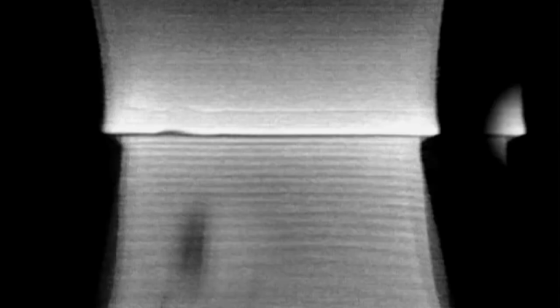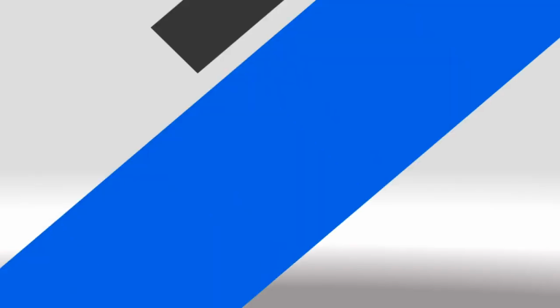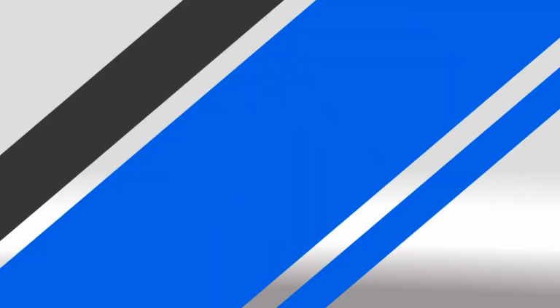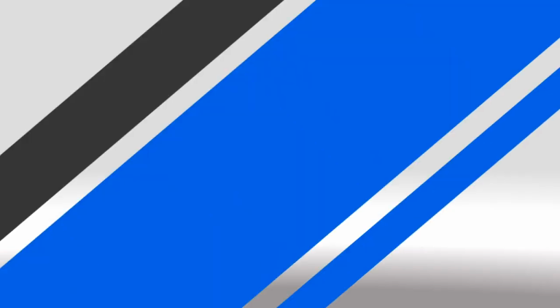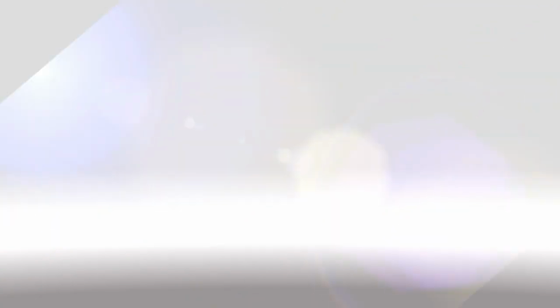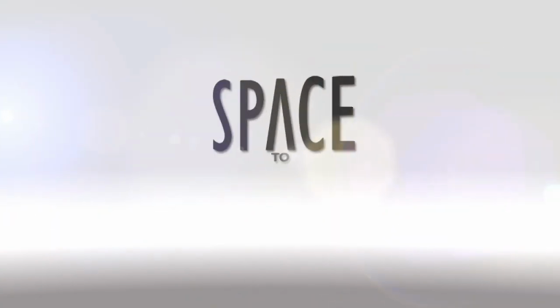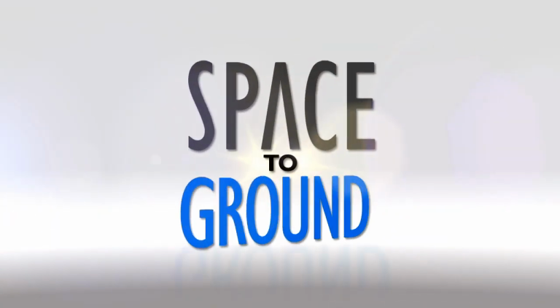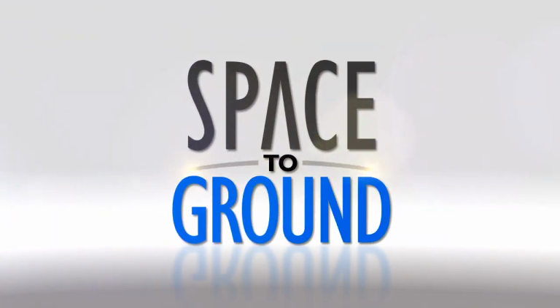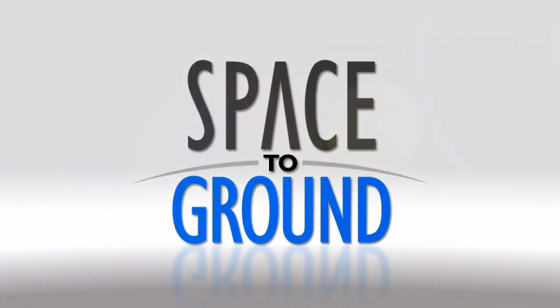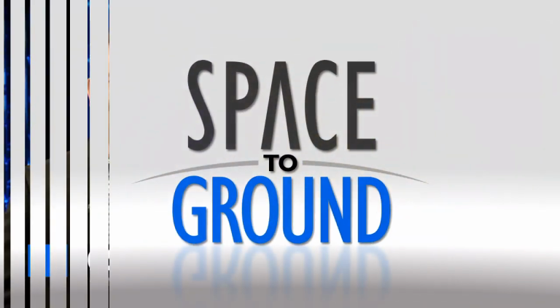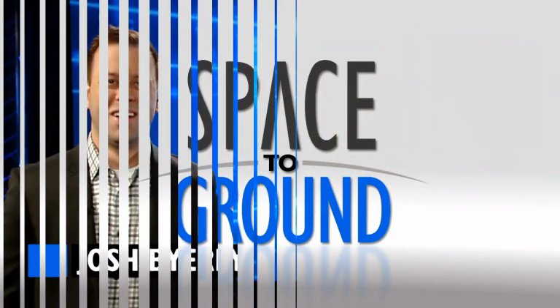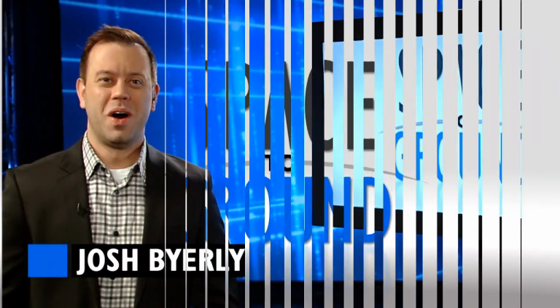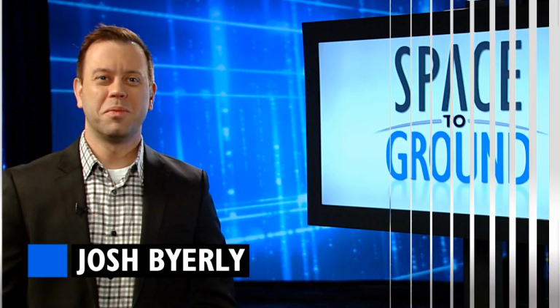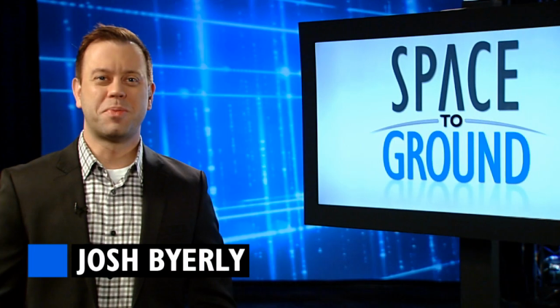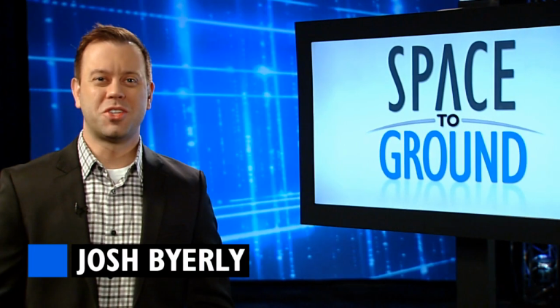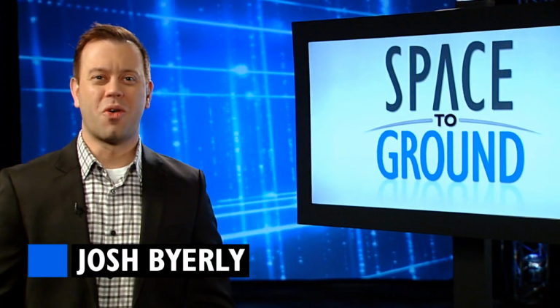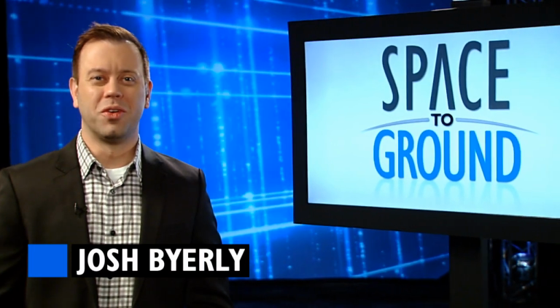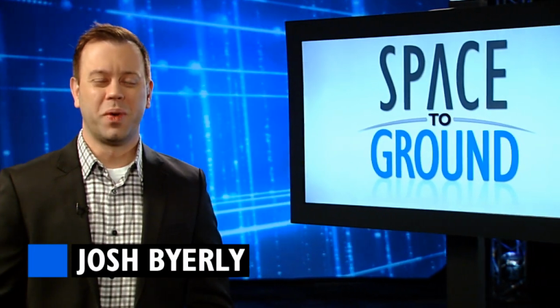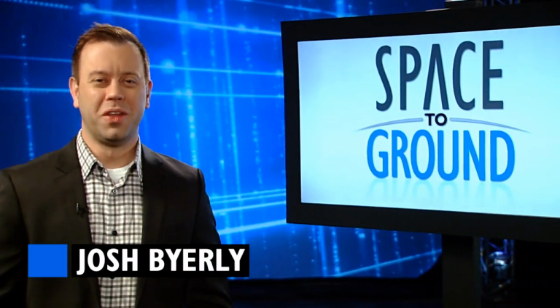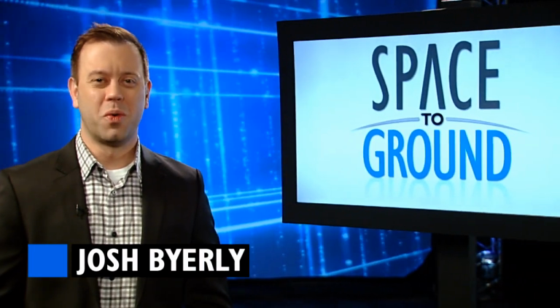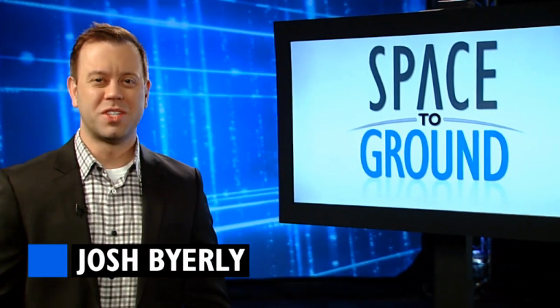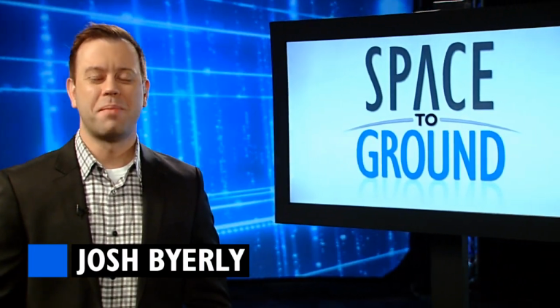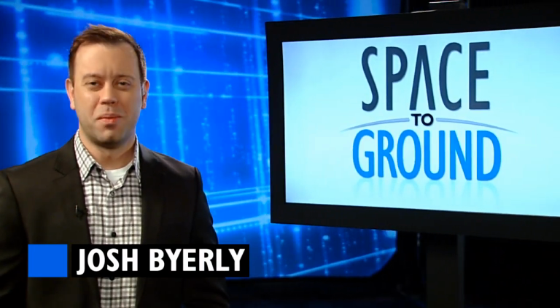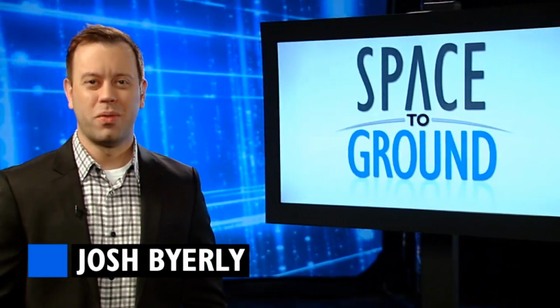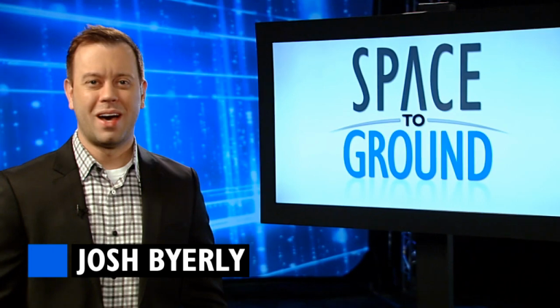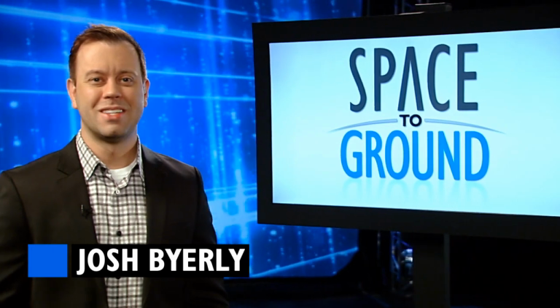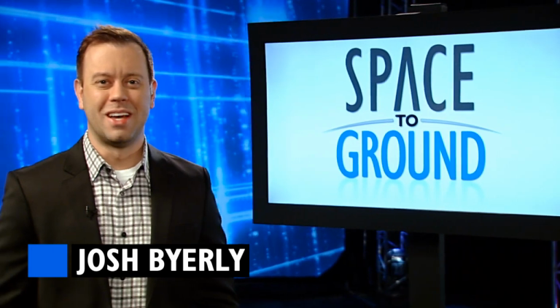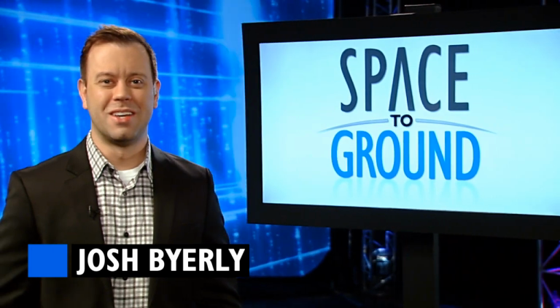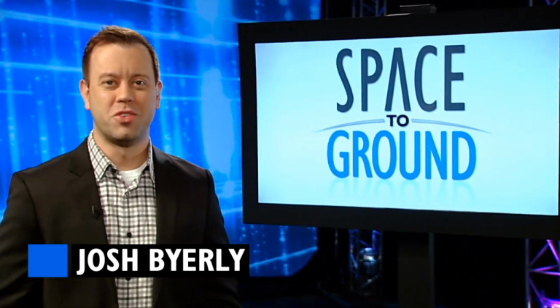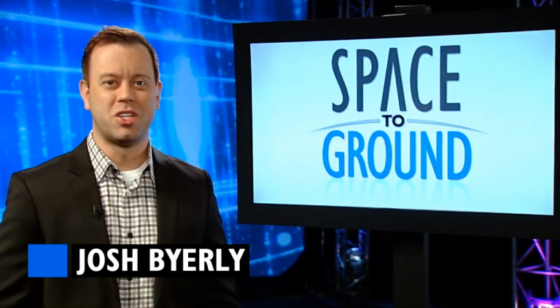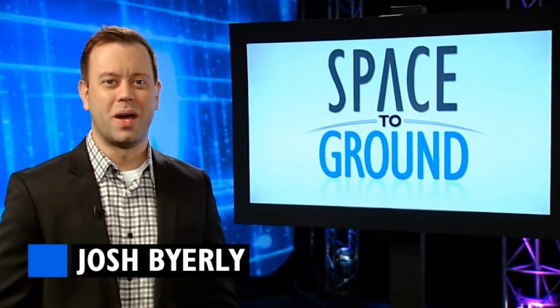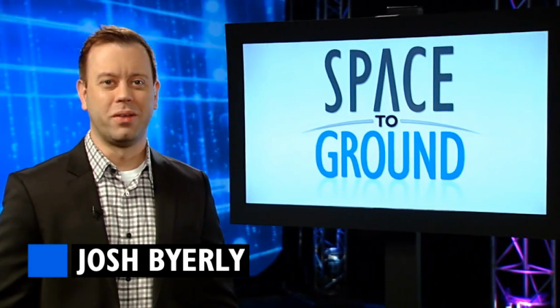Houston Station on Space to Ground. Welcome to Space to Ground, your weekly look at what's happening aboard the ISS. I'm Josh Byerly.